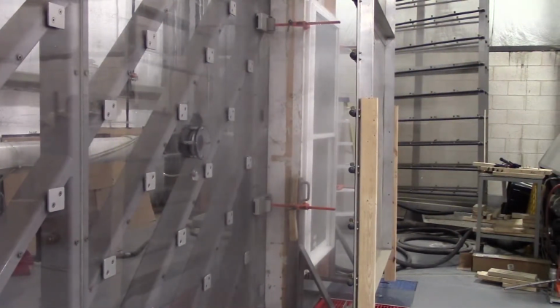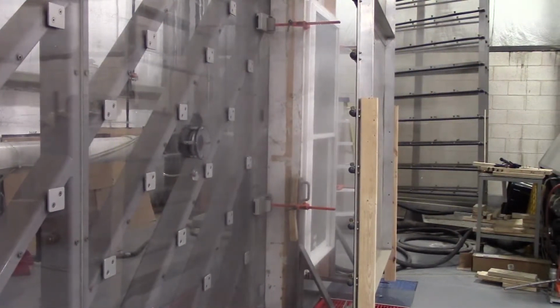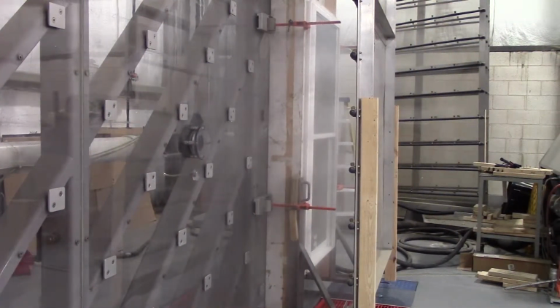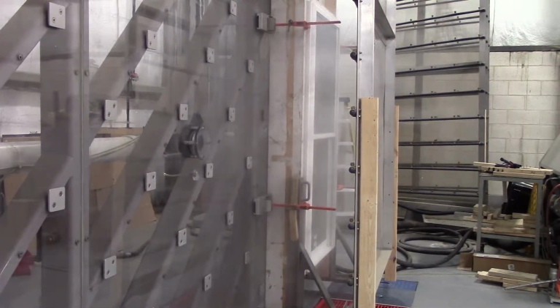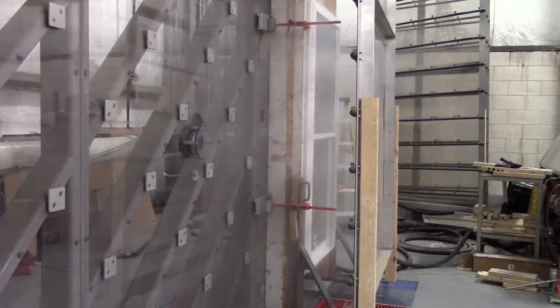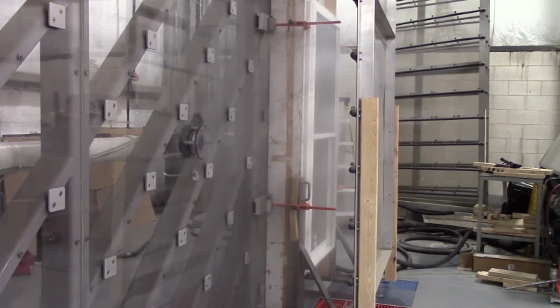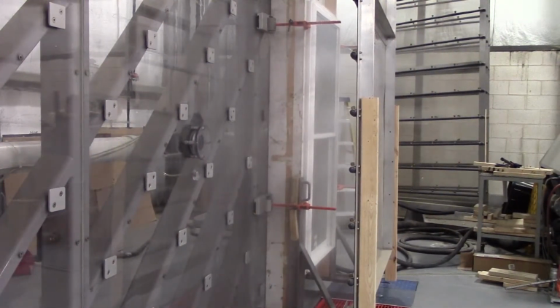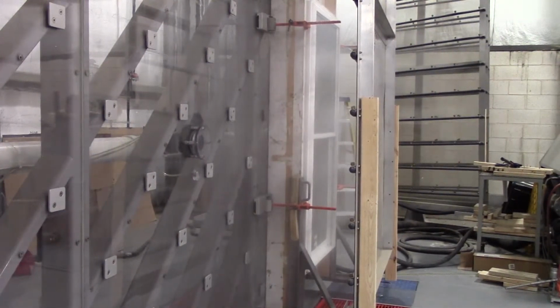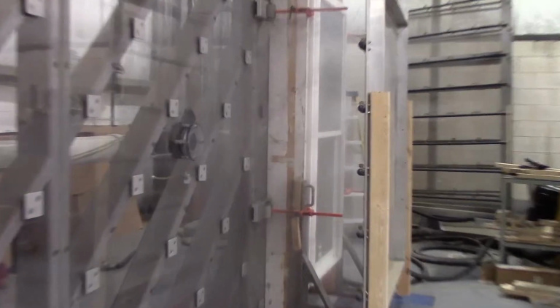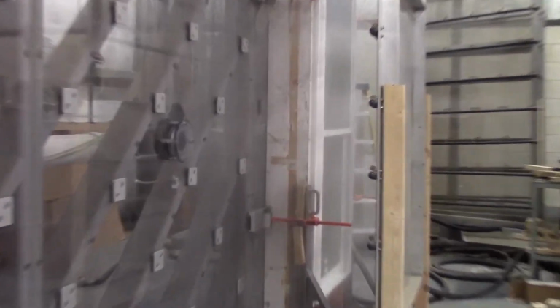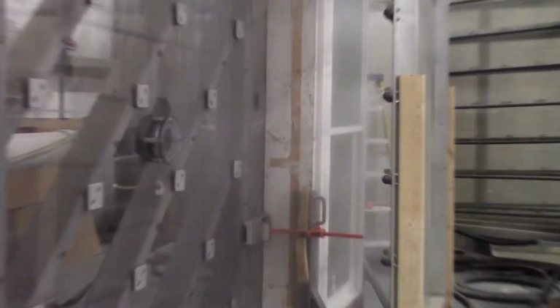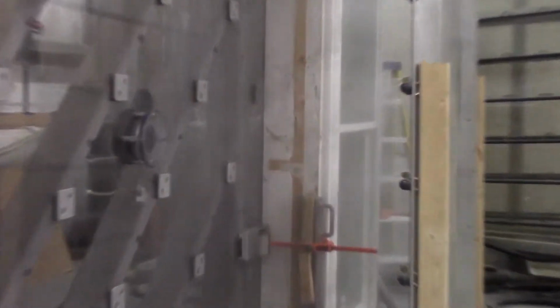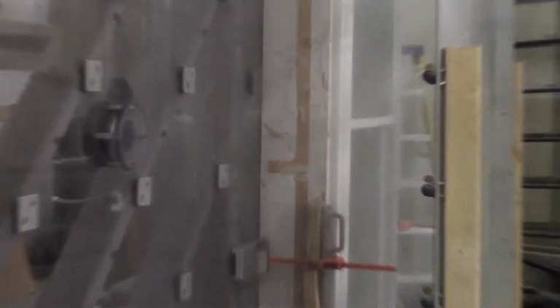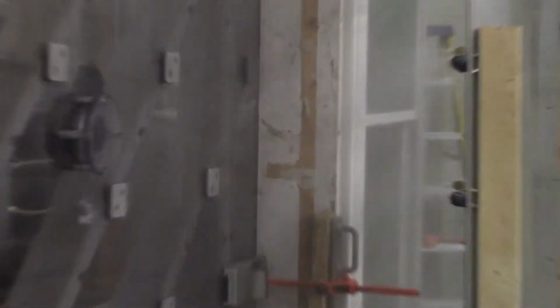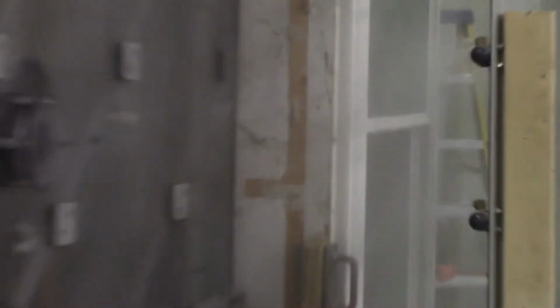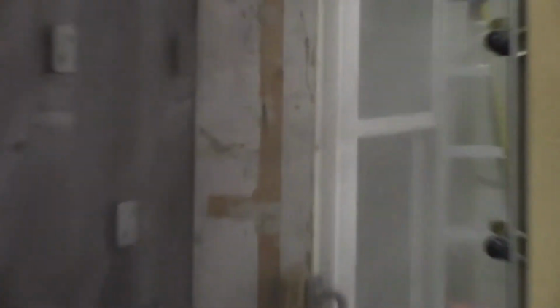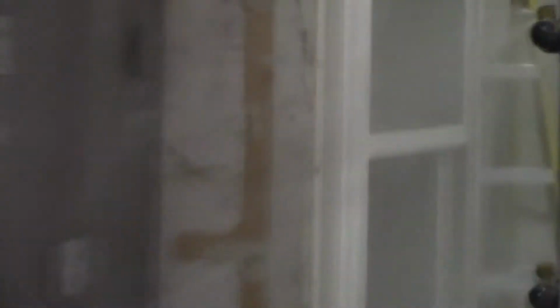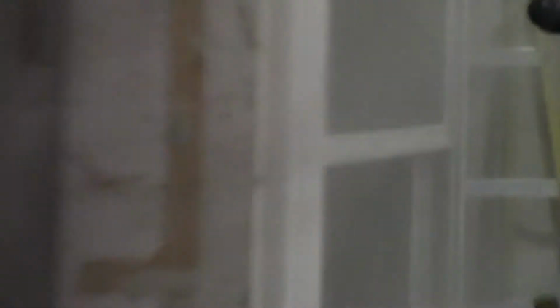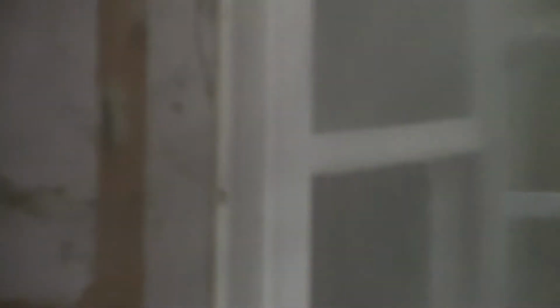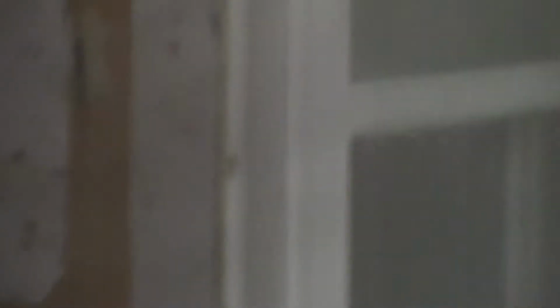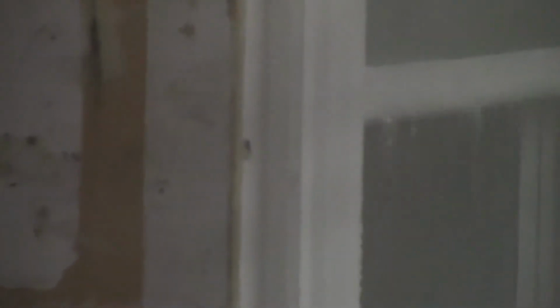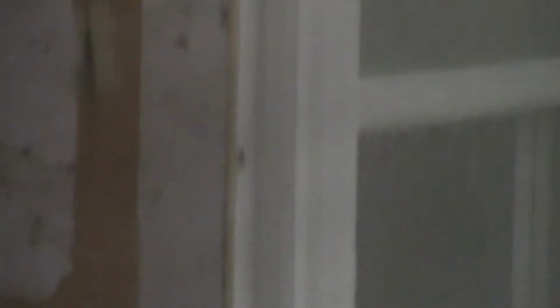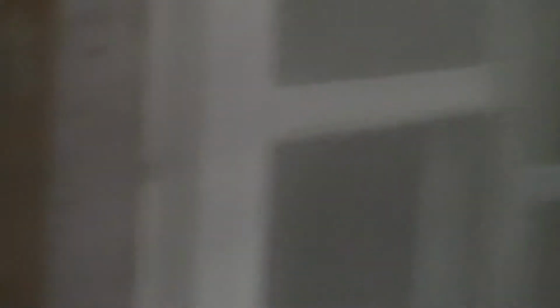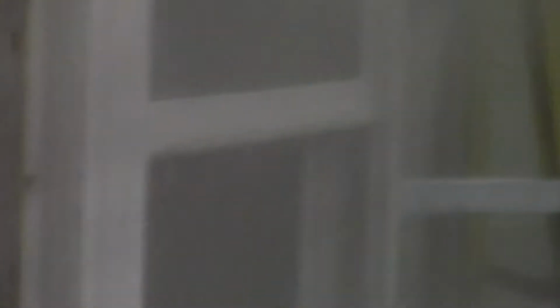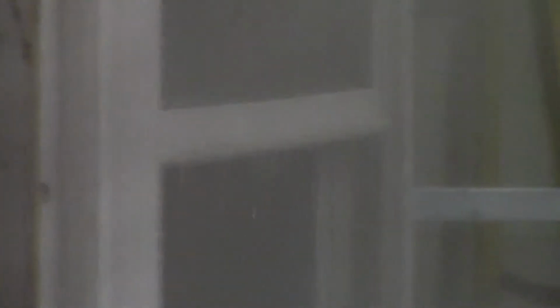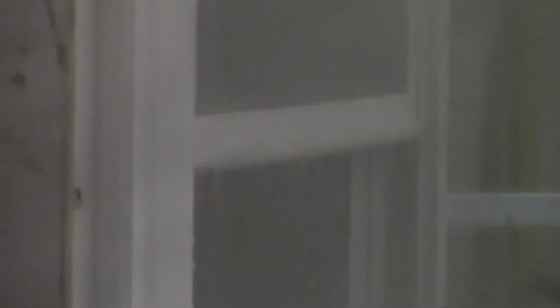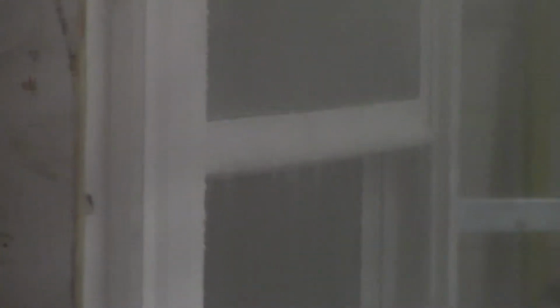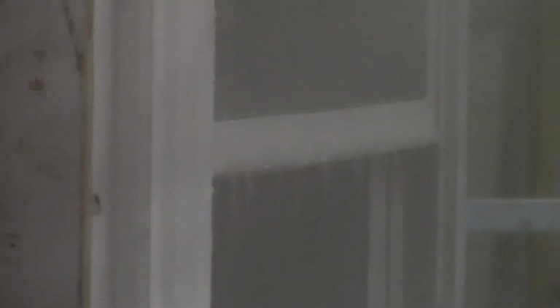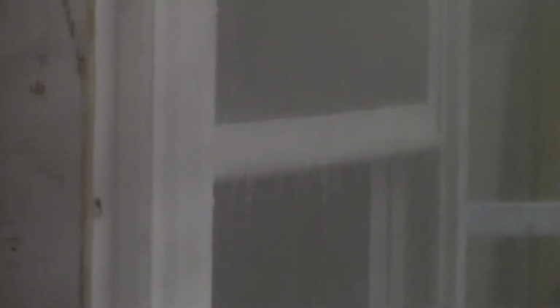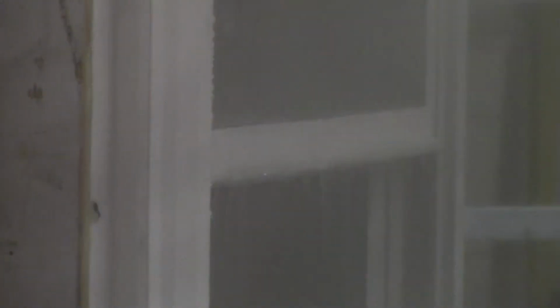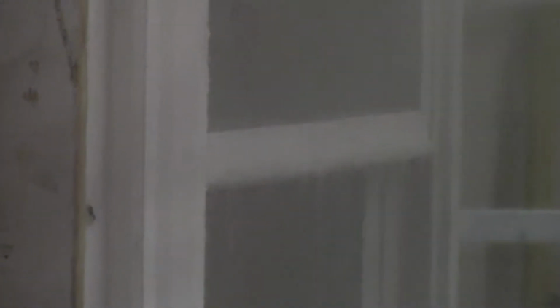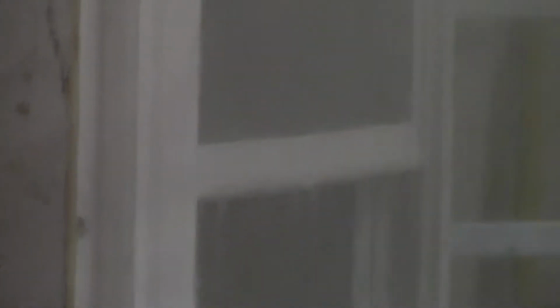As you can see, there's a lot of water starting to run off the upper sash.